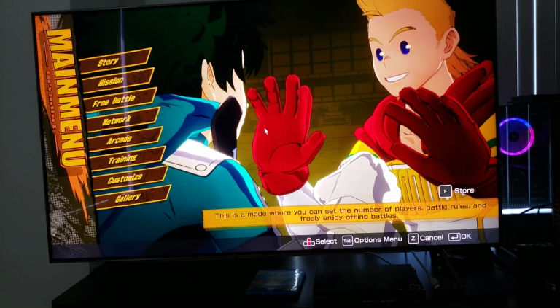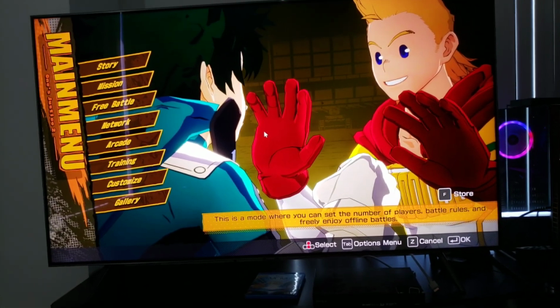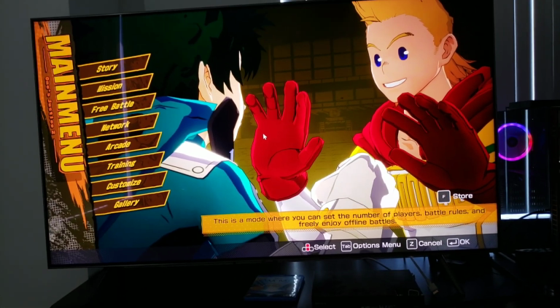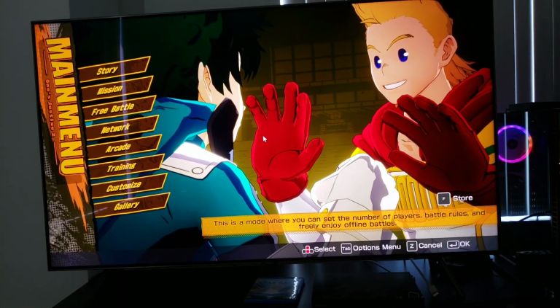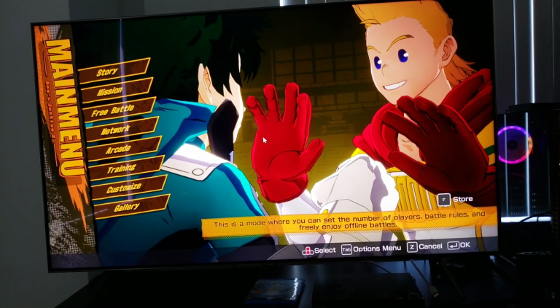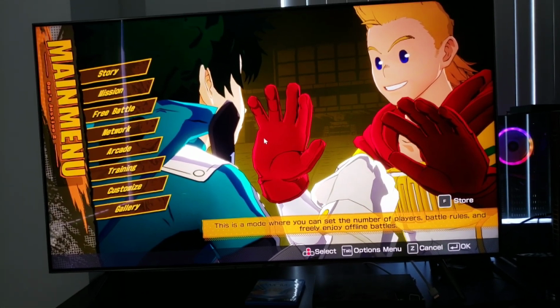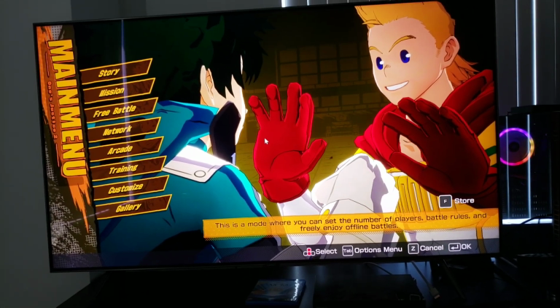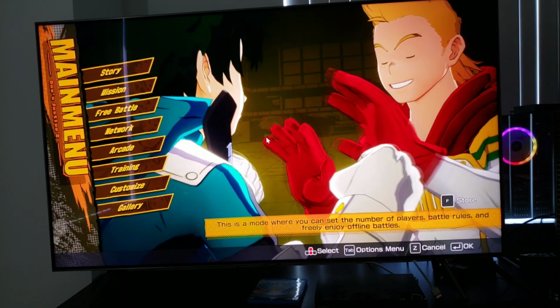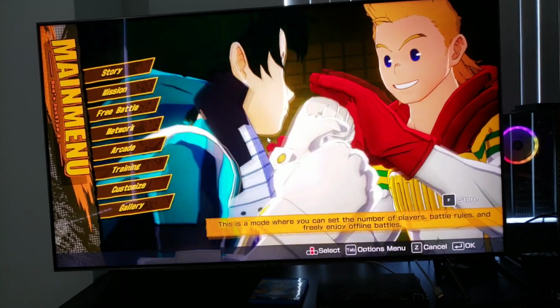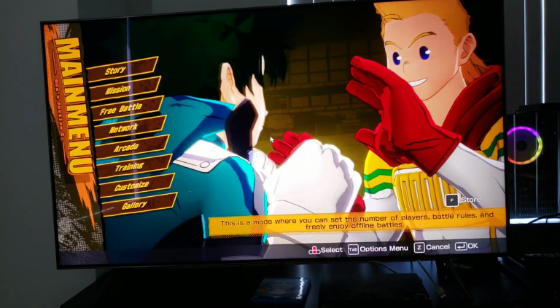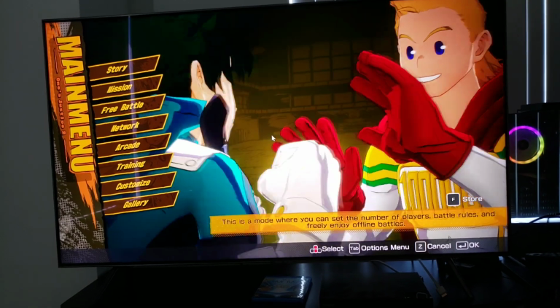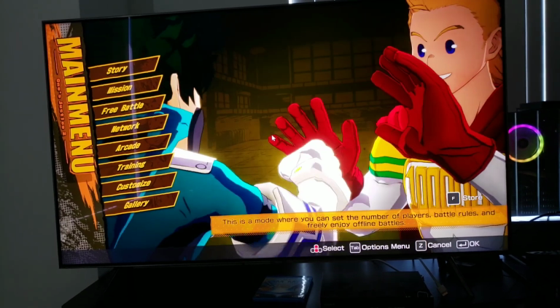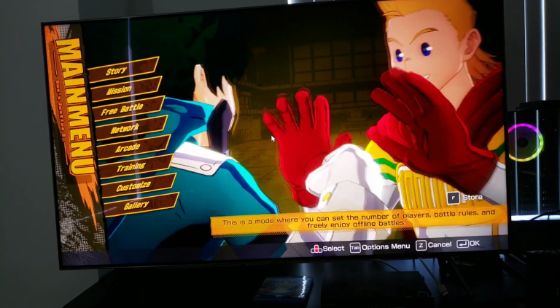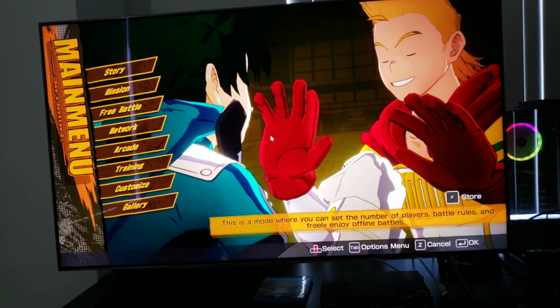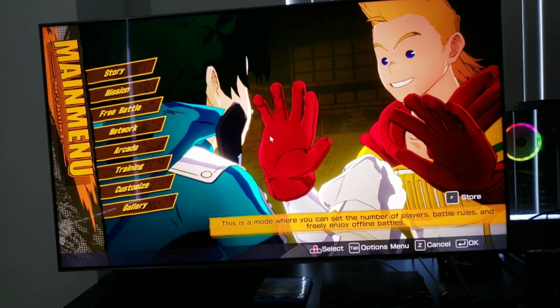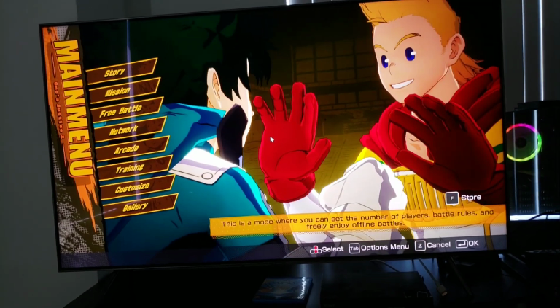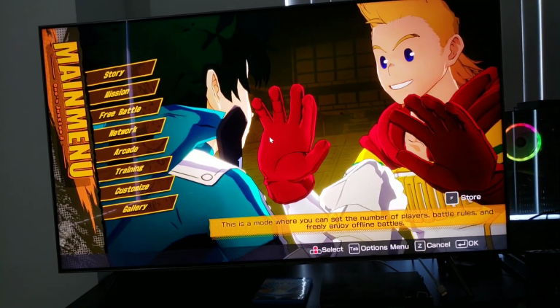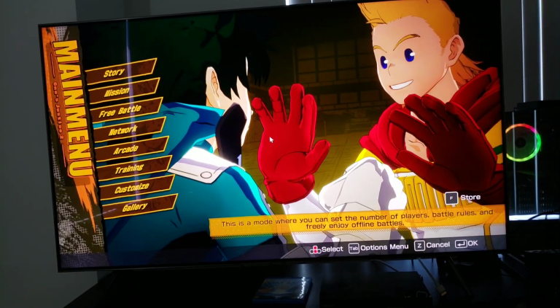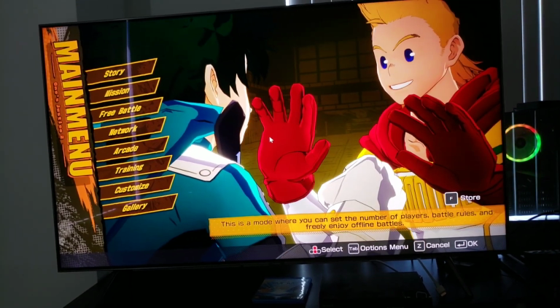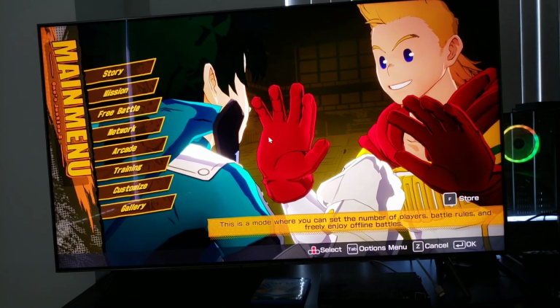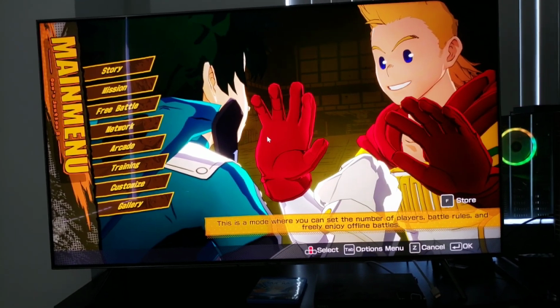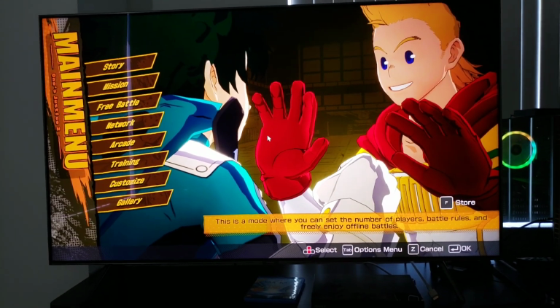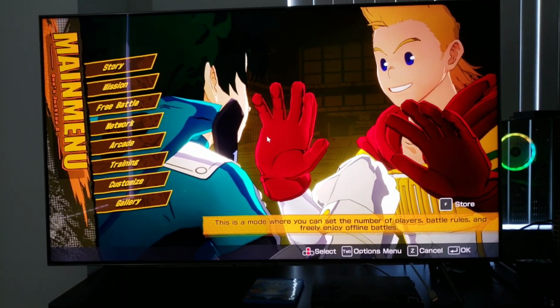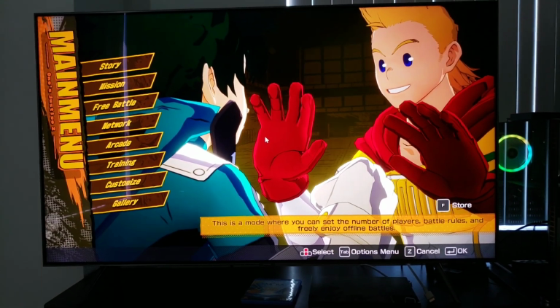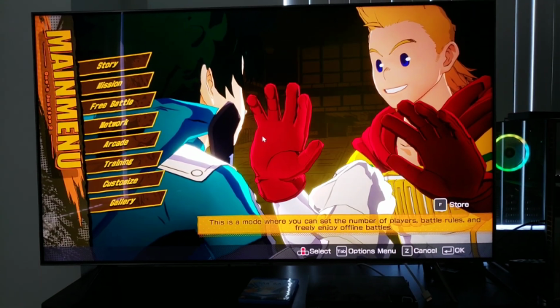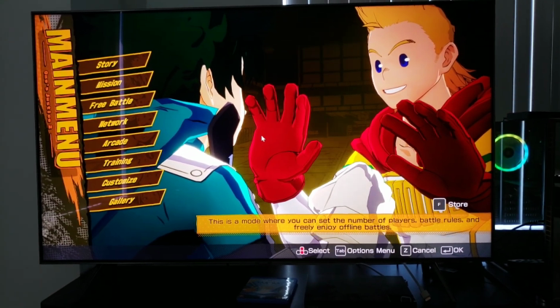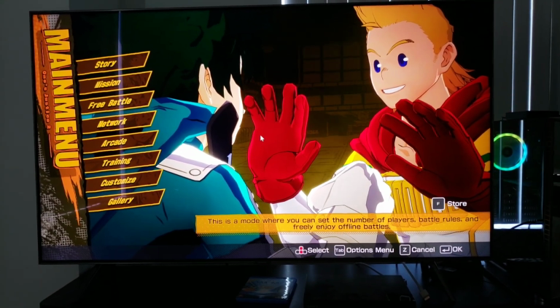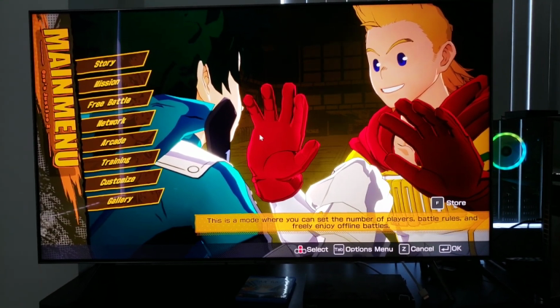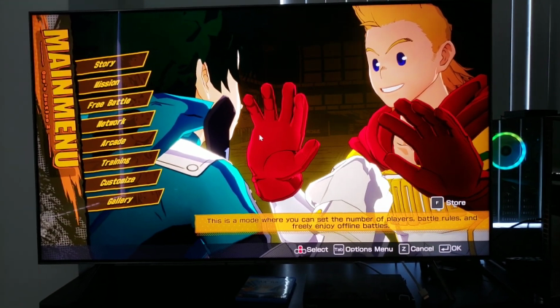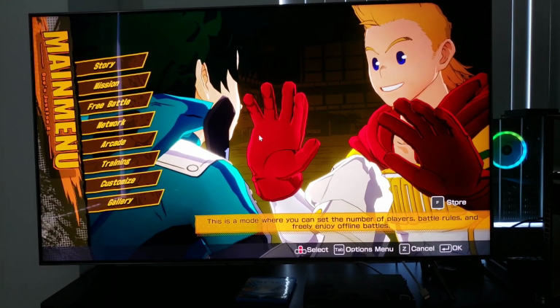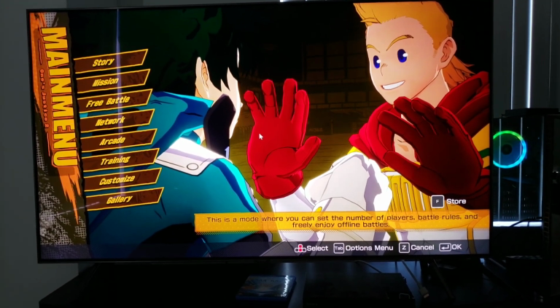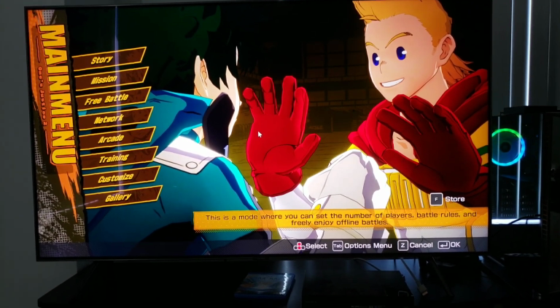Thank you so much for watching — the number one brand in honesty. Until the next video, I'll see you guys later.